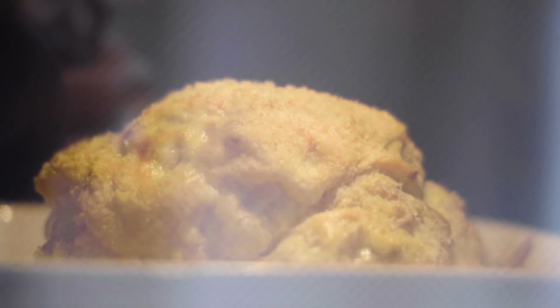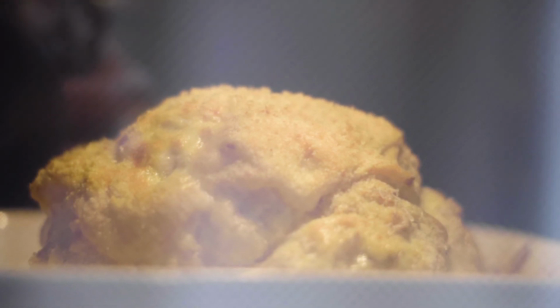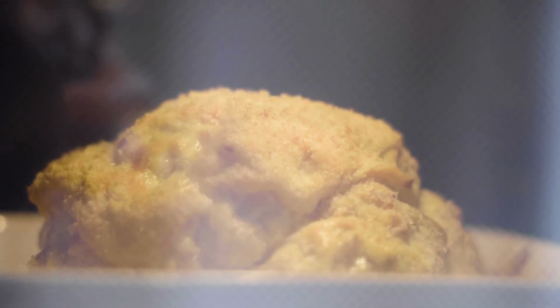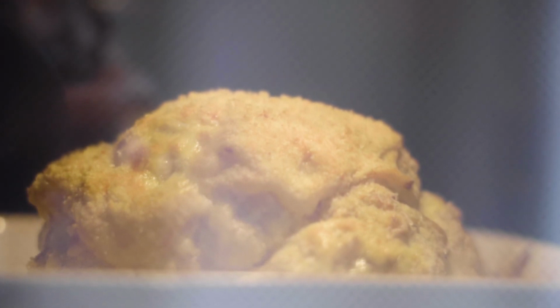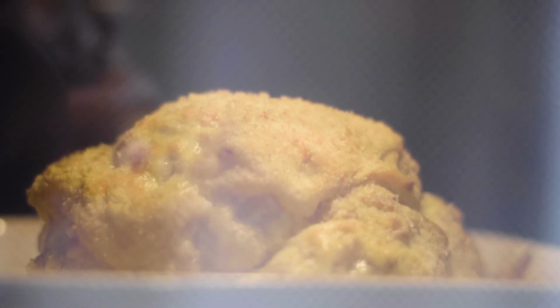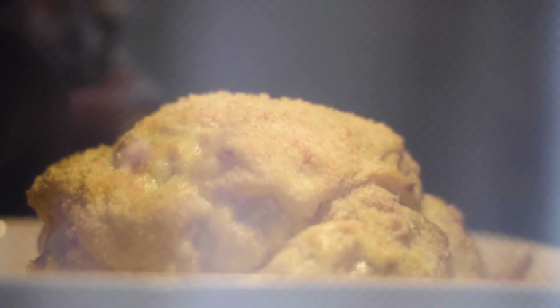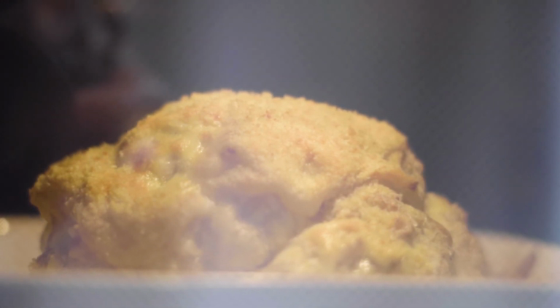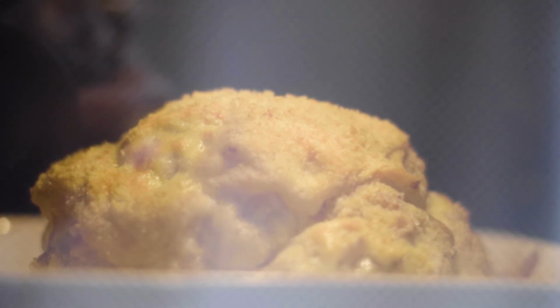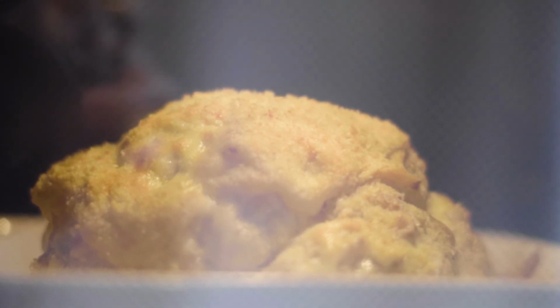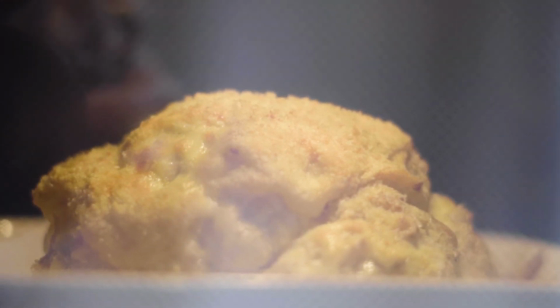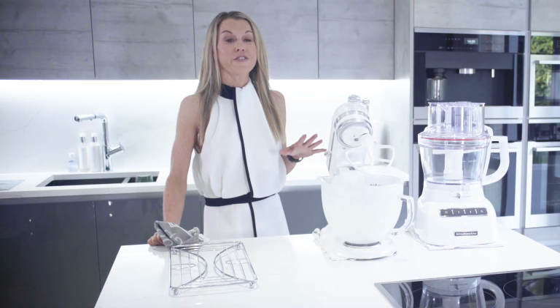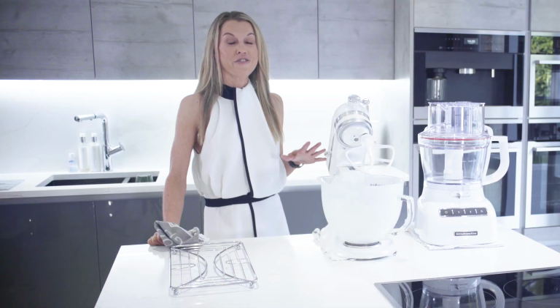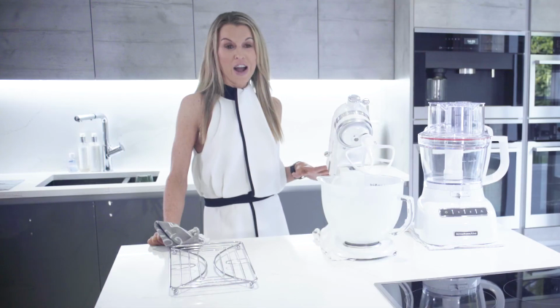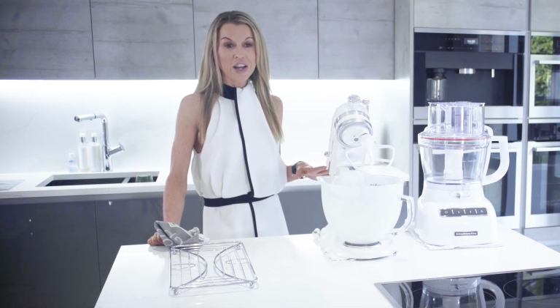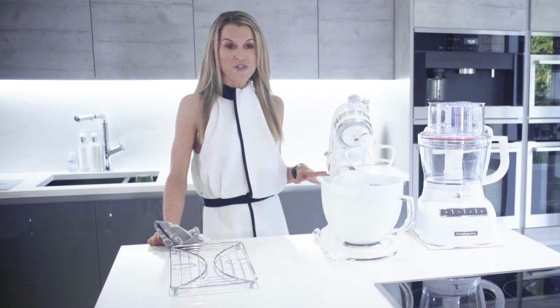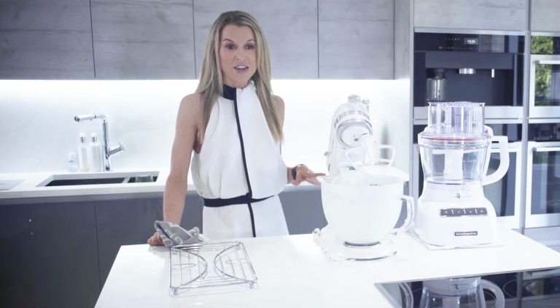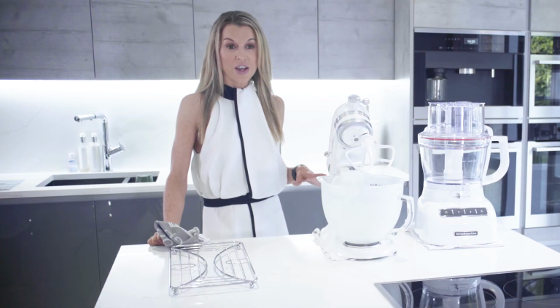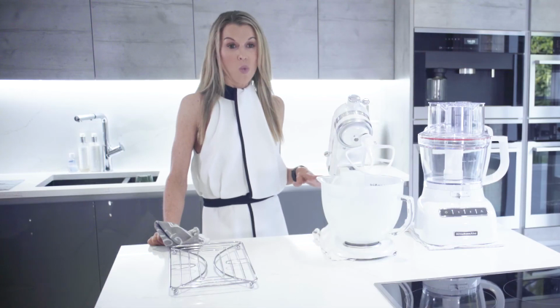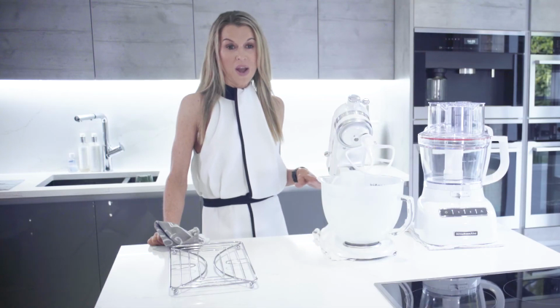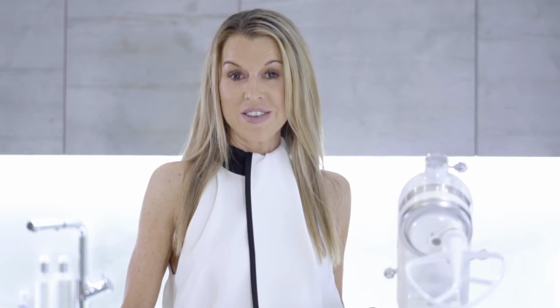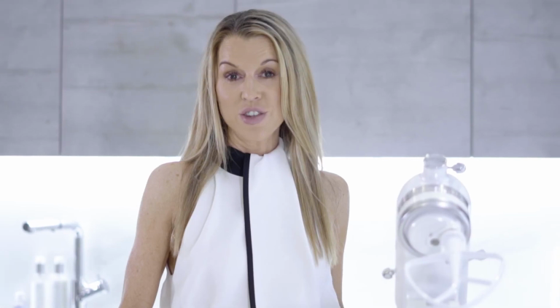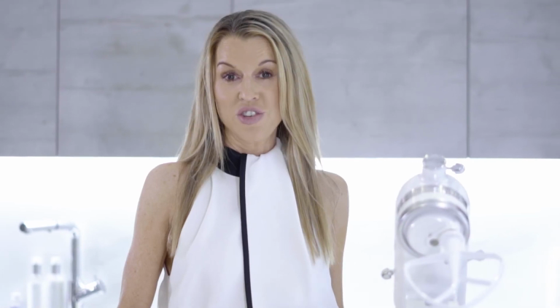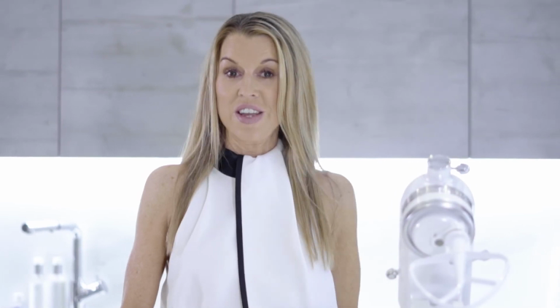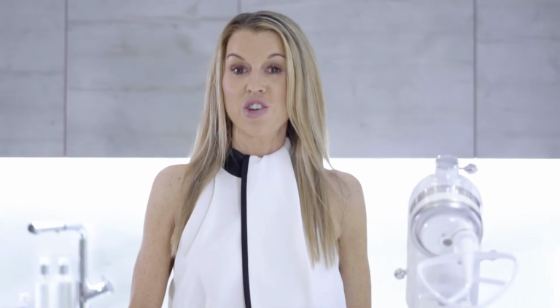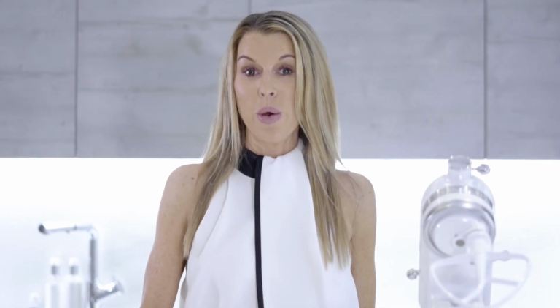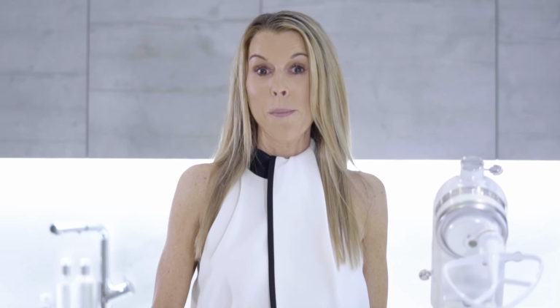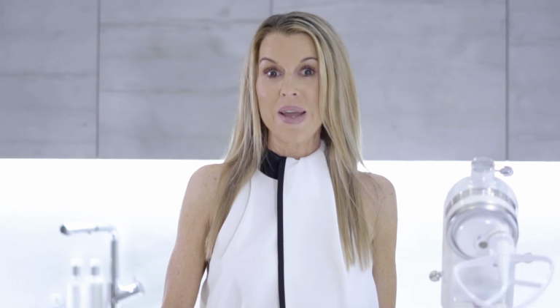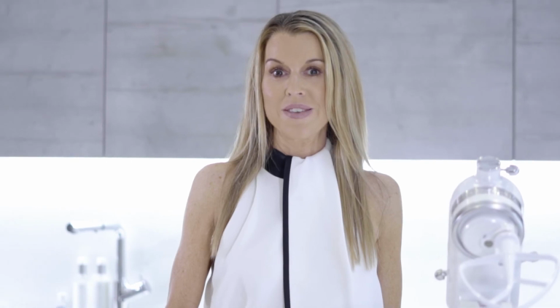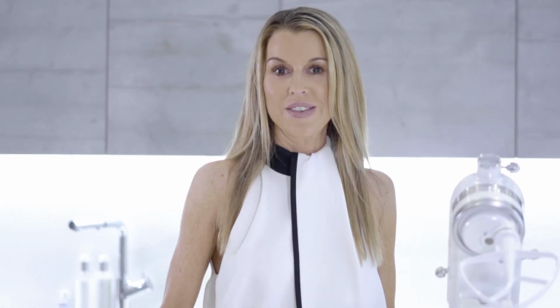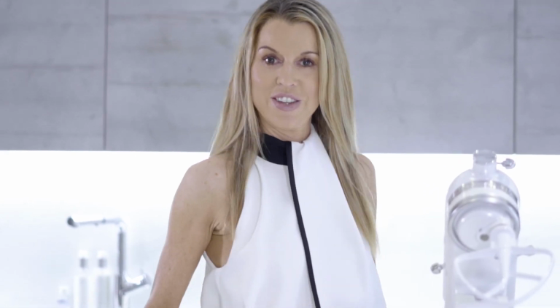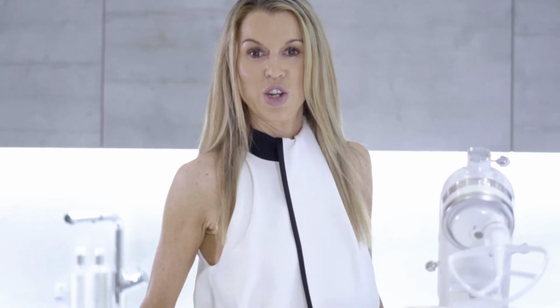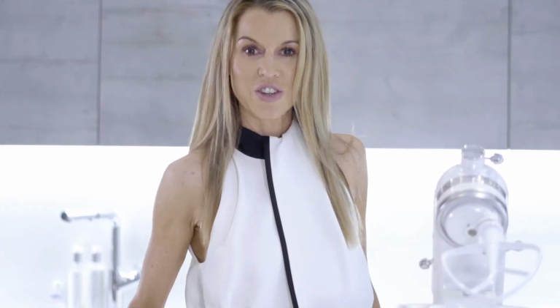So our cauliflower cheese is finally ready, and wait till you see just how amazing this looks.